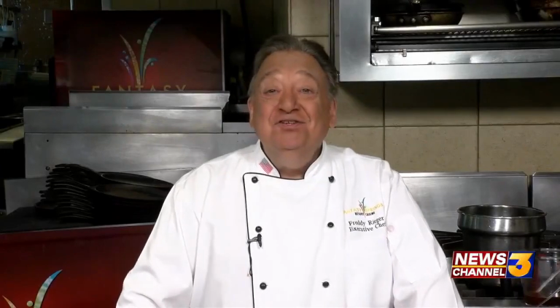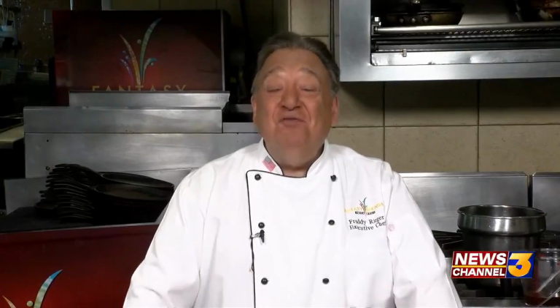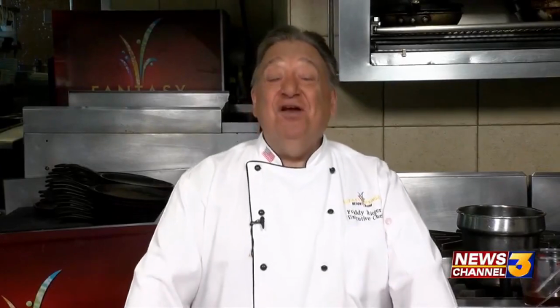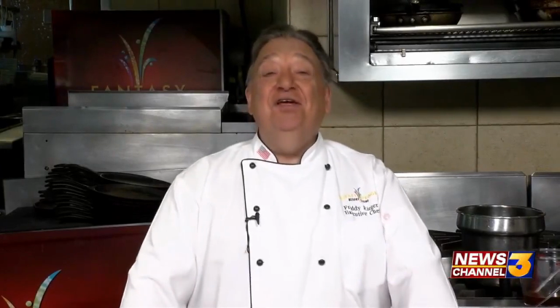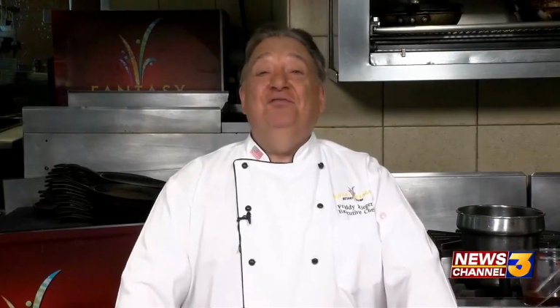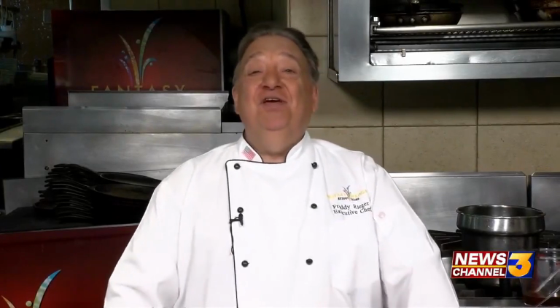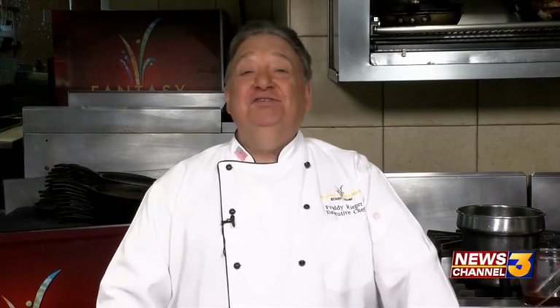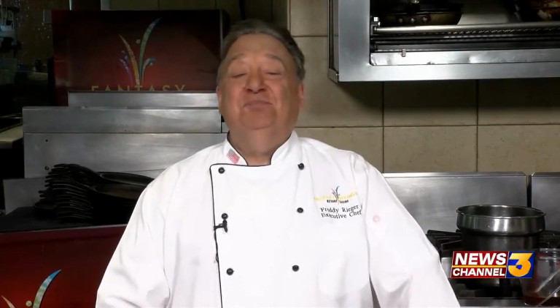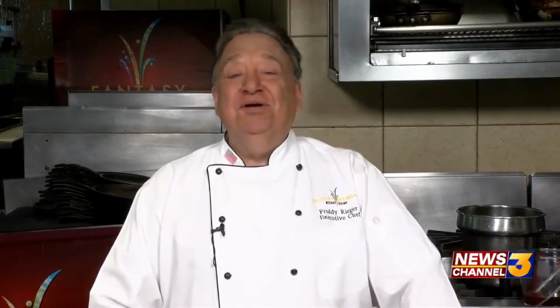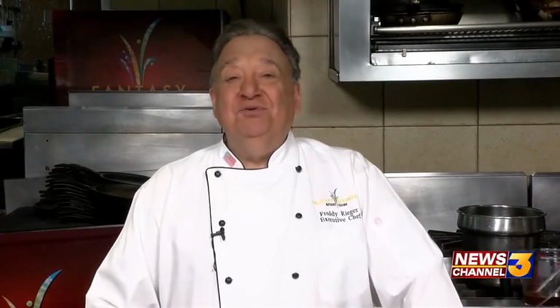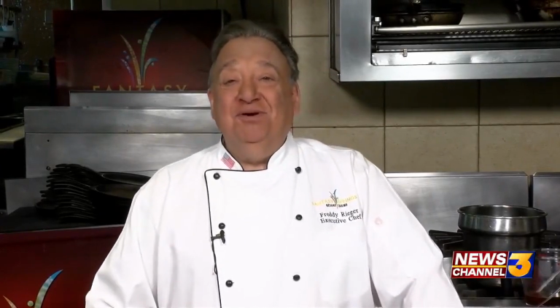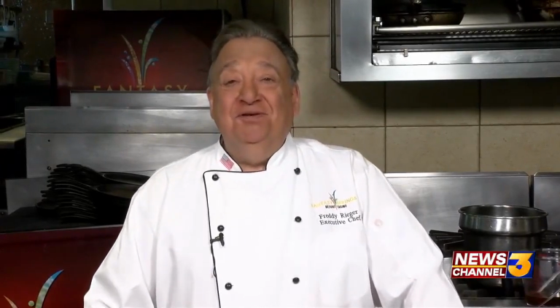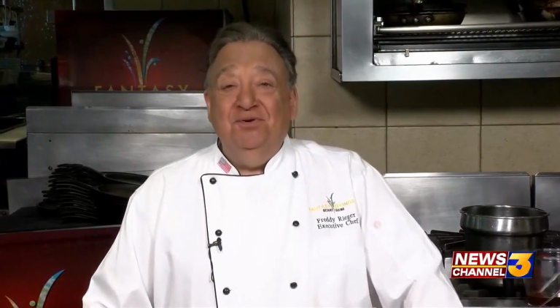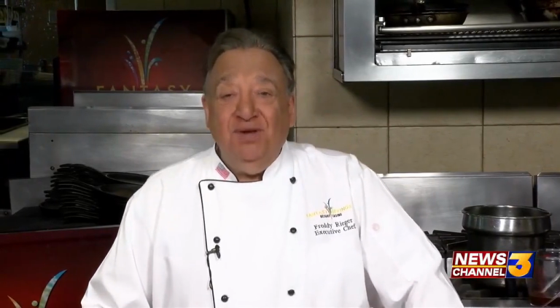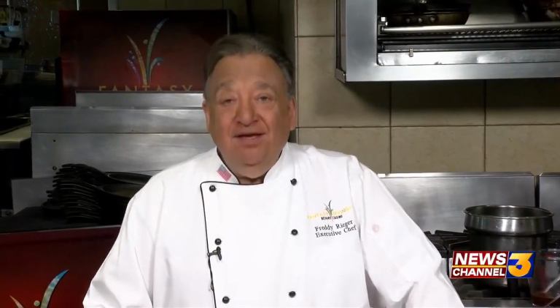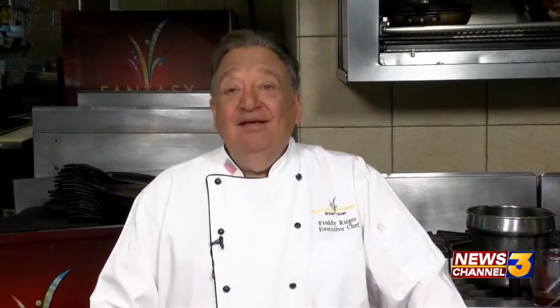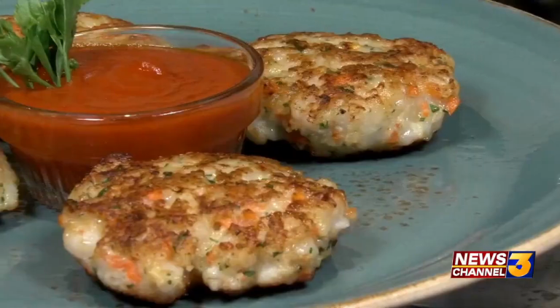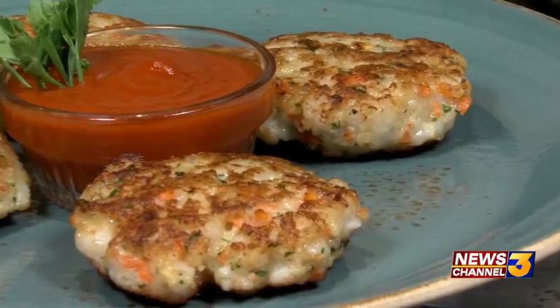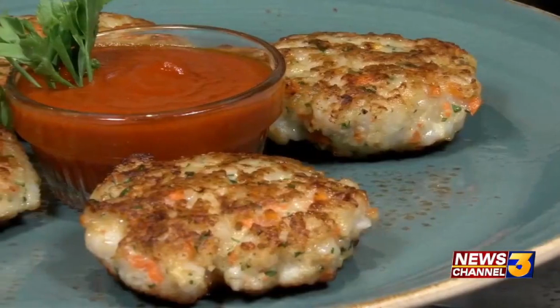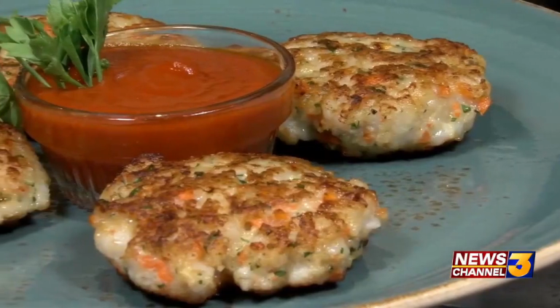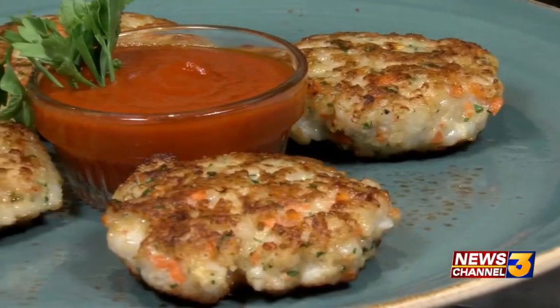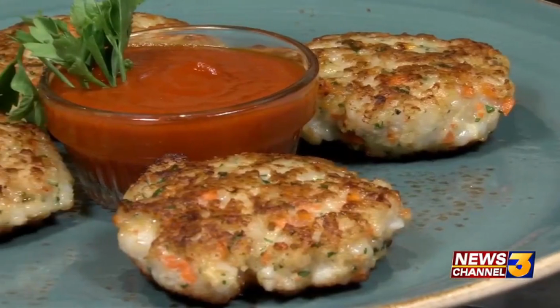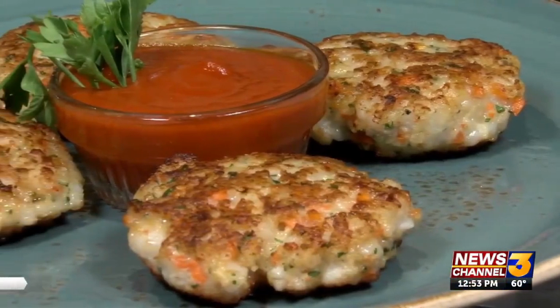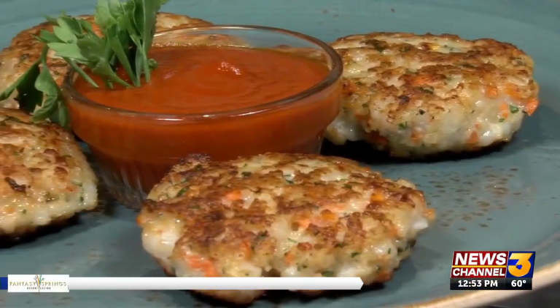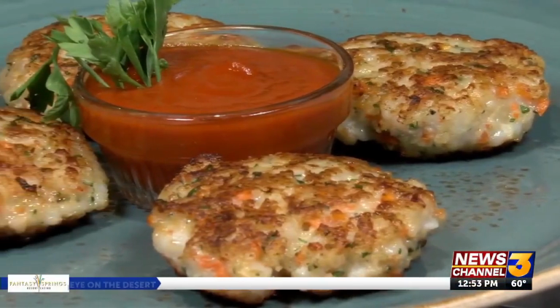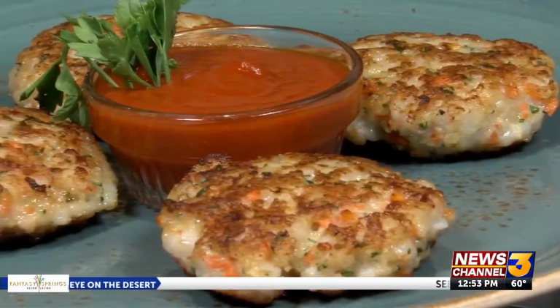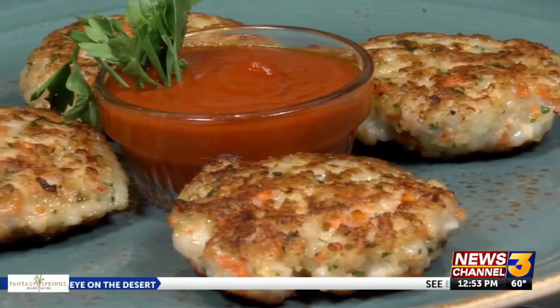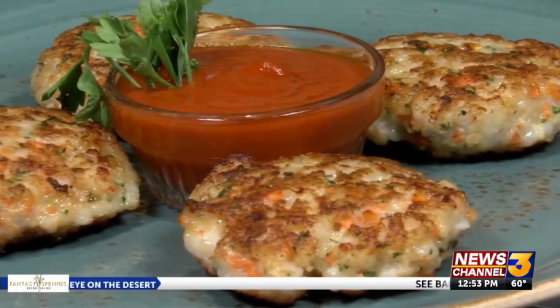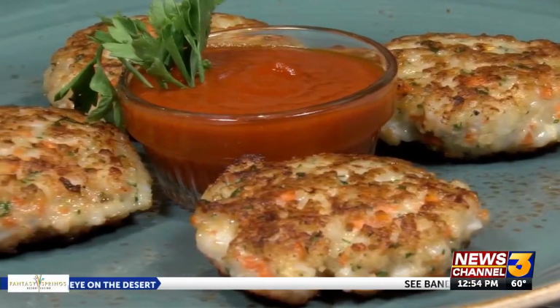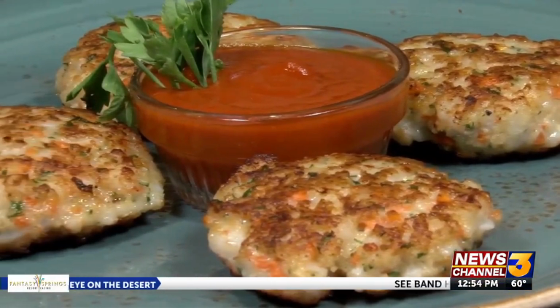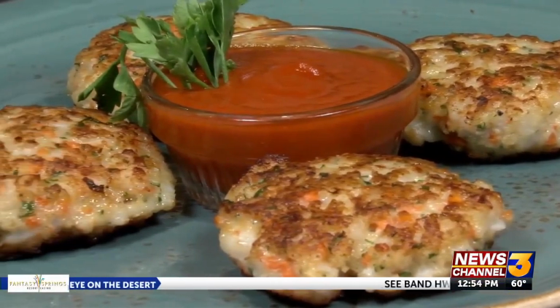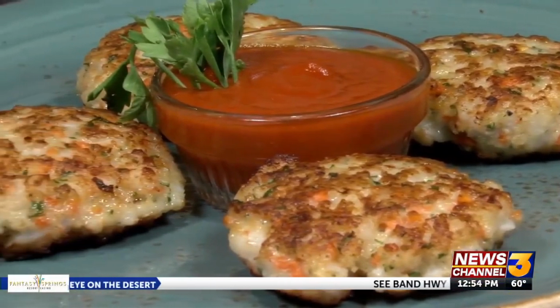Chef Reddy here at Fantasy Springs with my tip of the week. Today we're going to make Thai-style shrimp cakes.